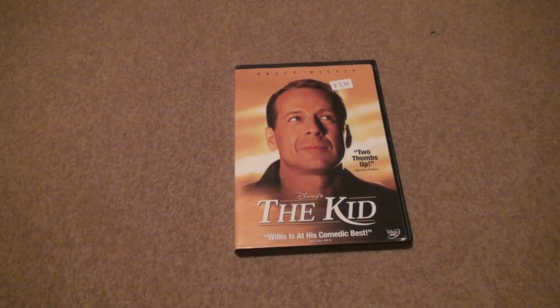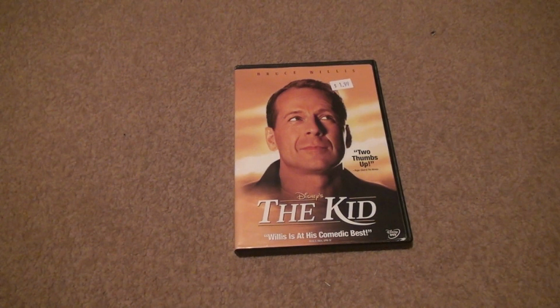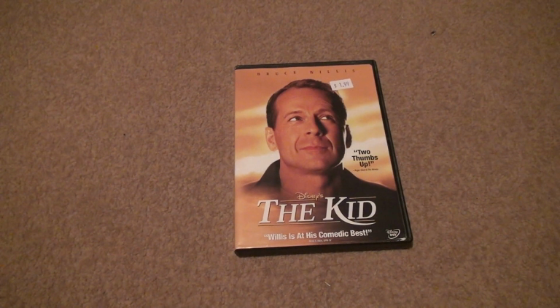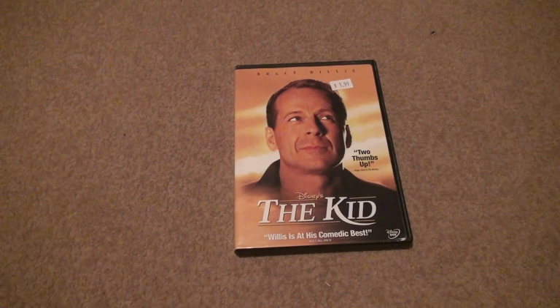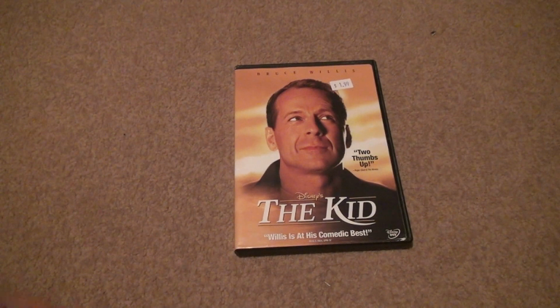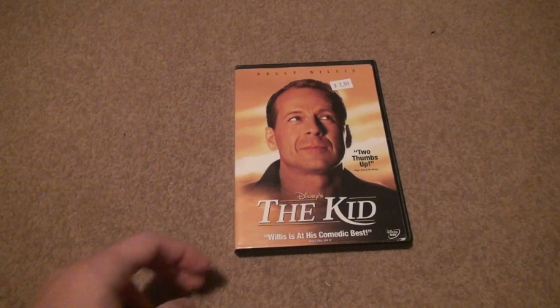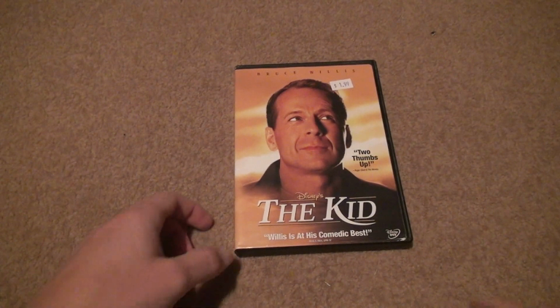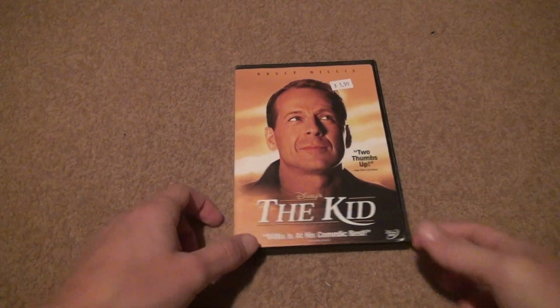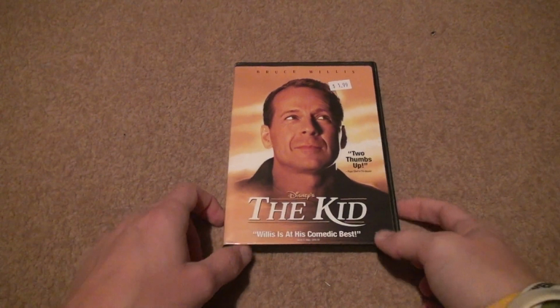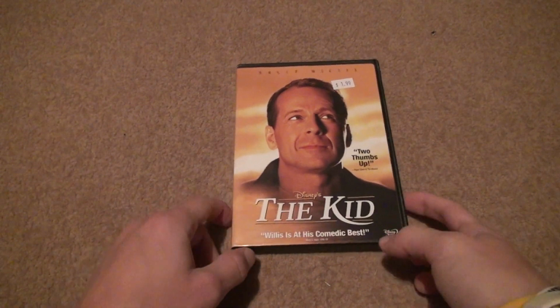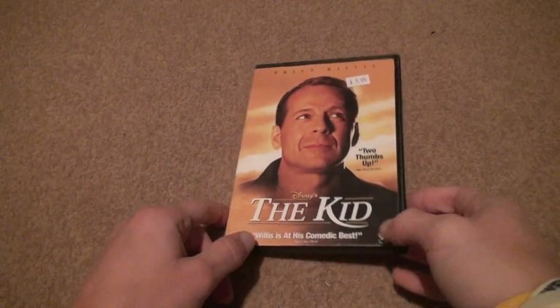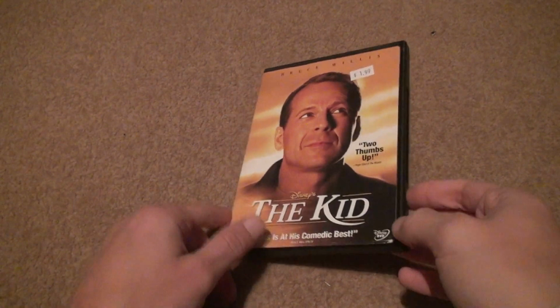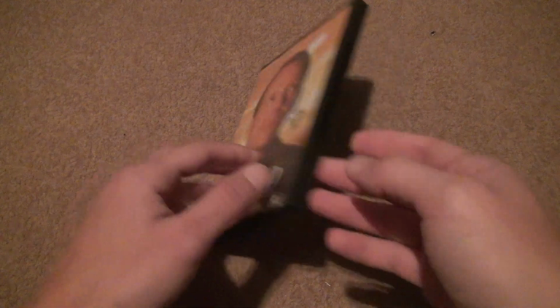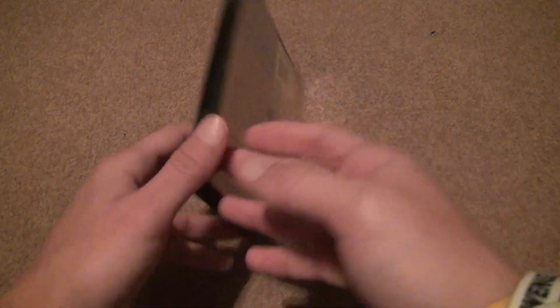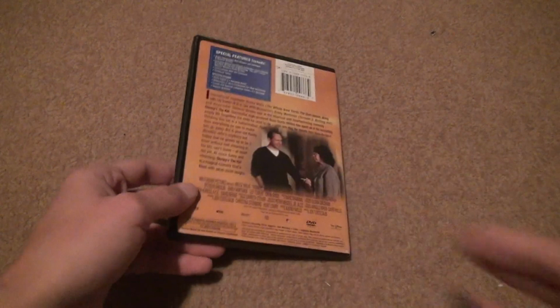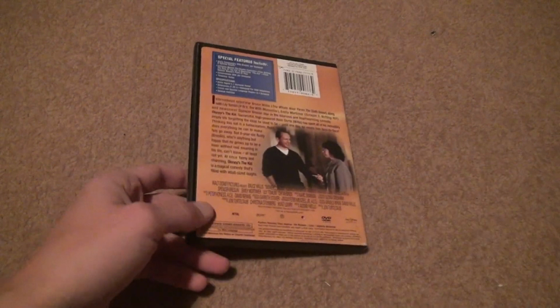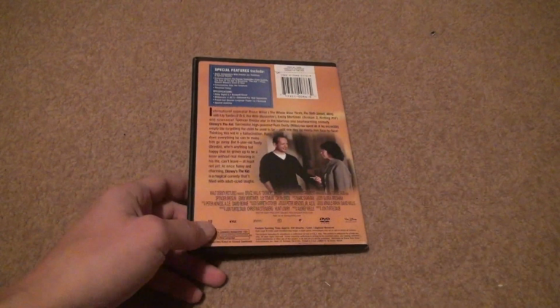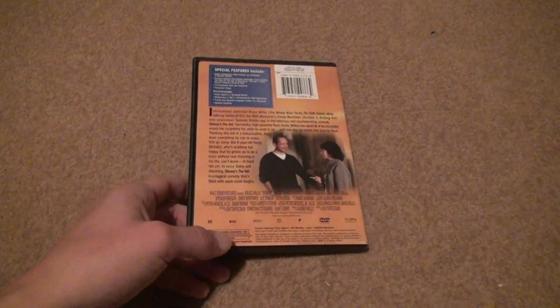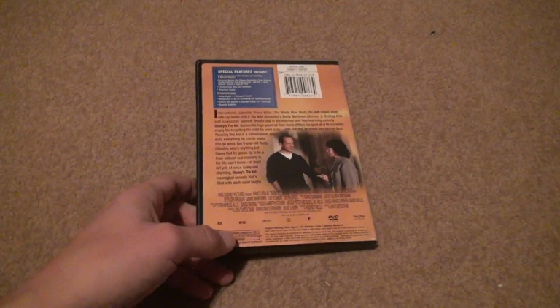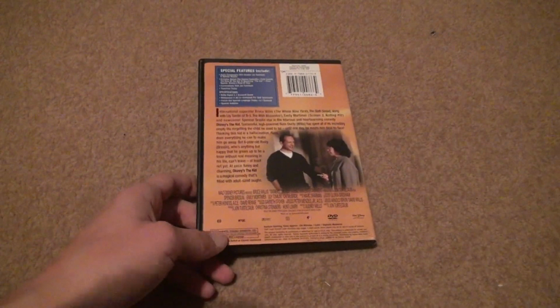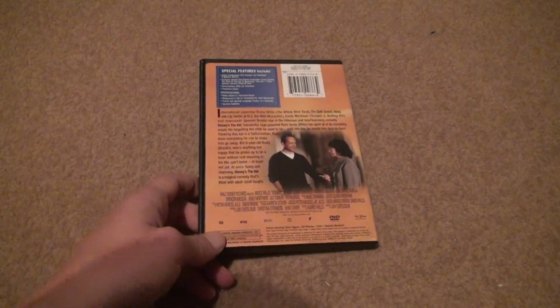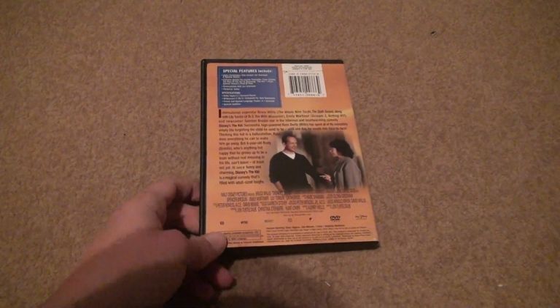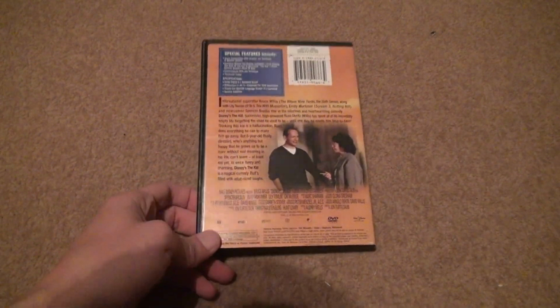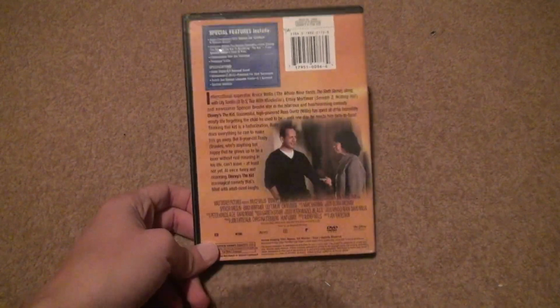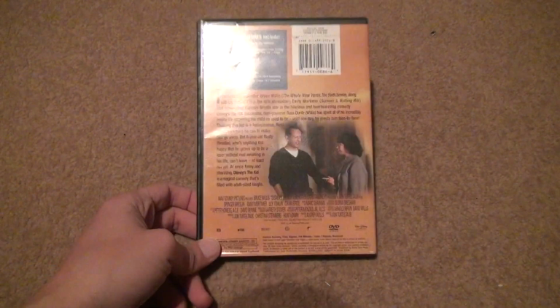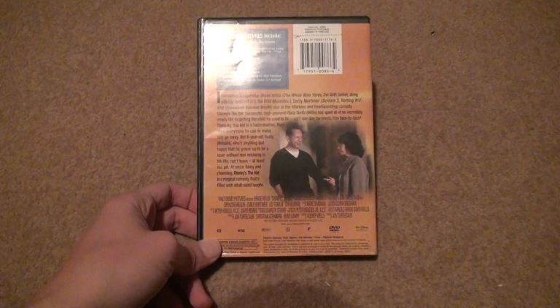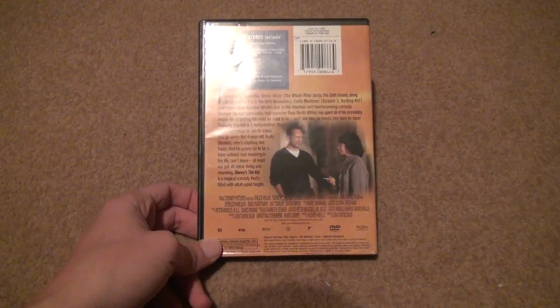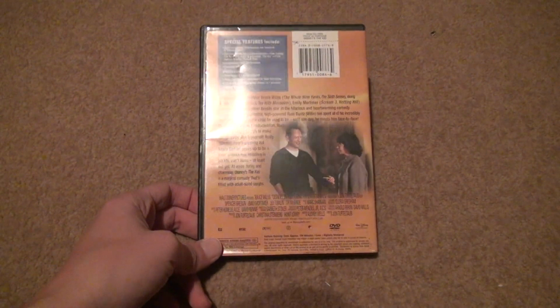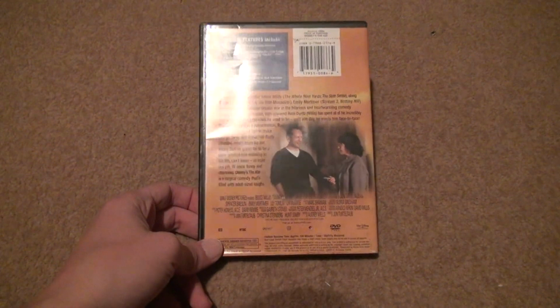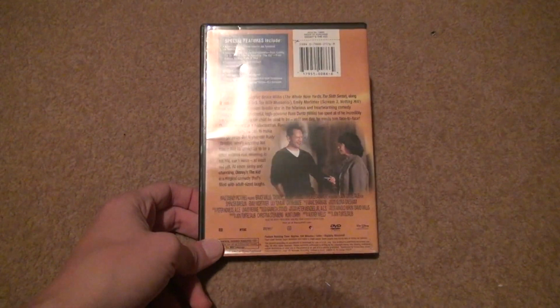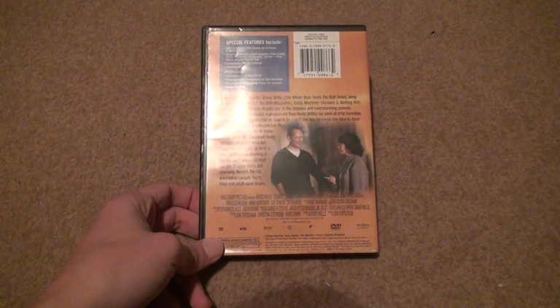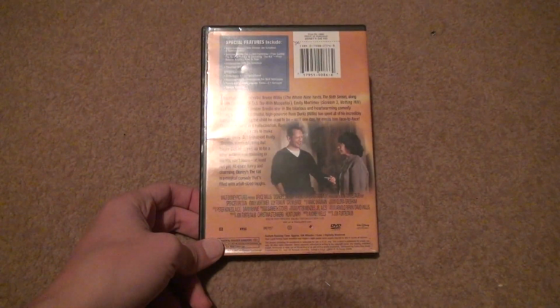I didn't need the Blu-ray or anything for this, and I know there's a Blu-ray and maybe a 4K. I know there's a Blu-ray for sure, though.